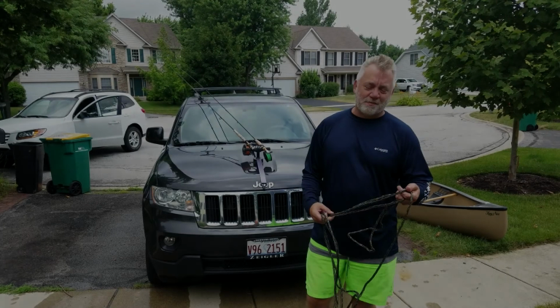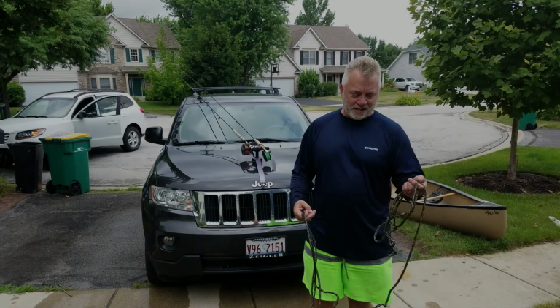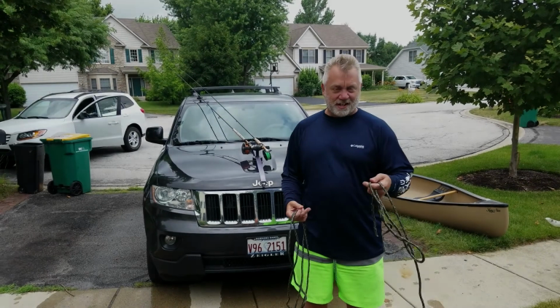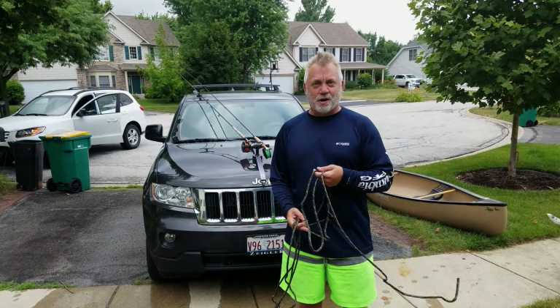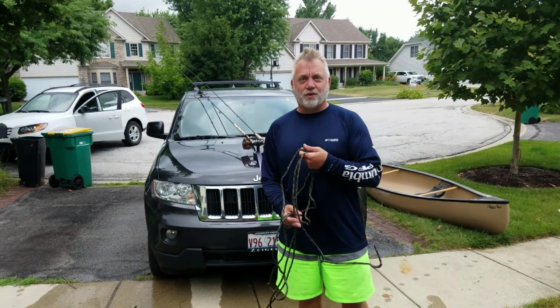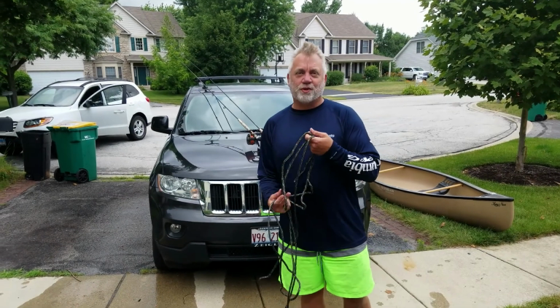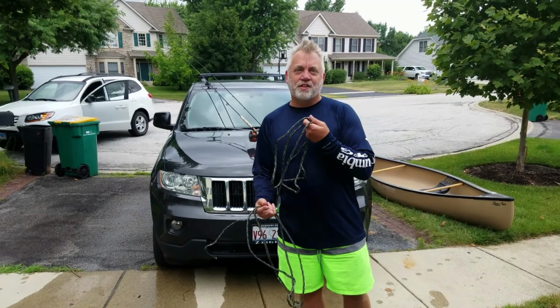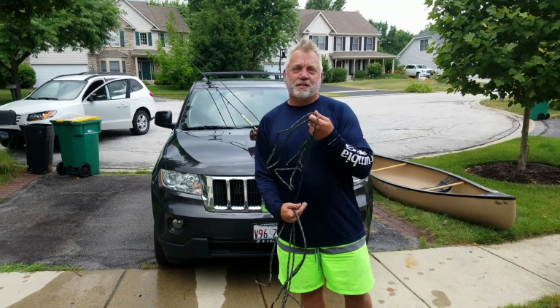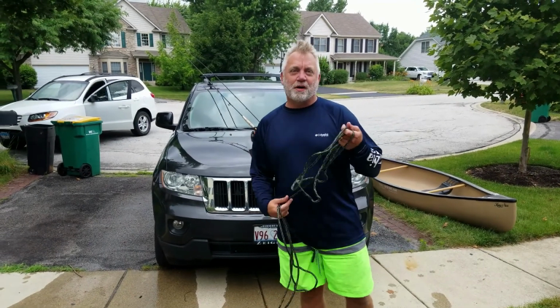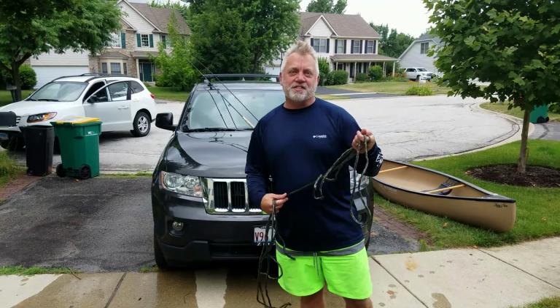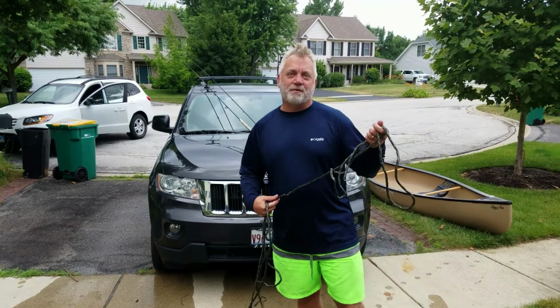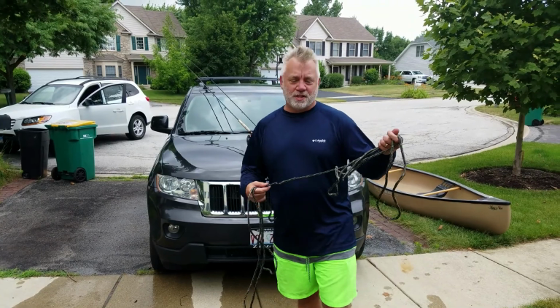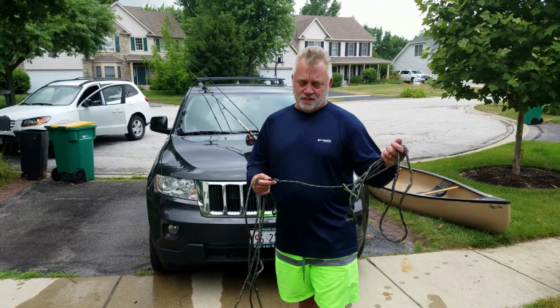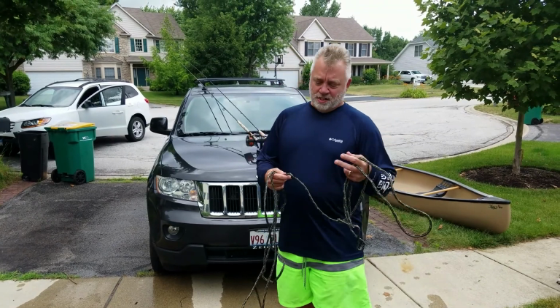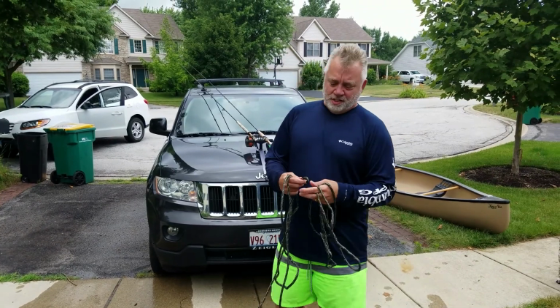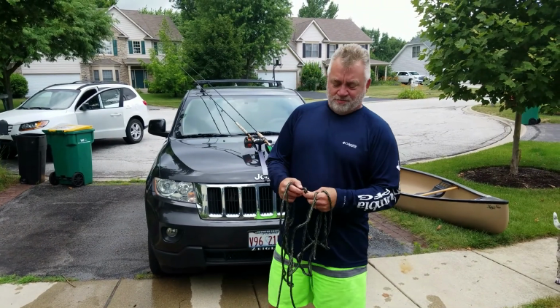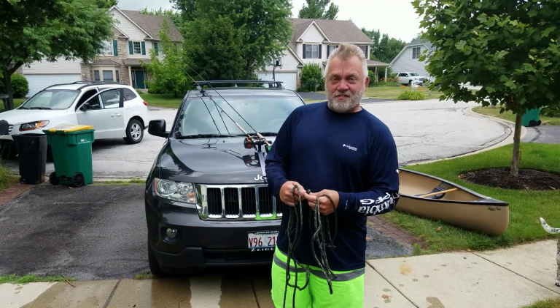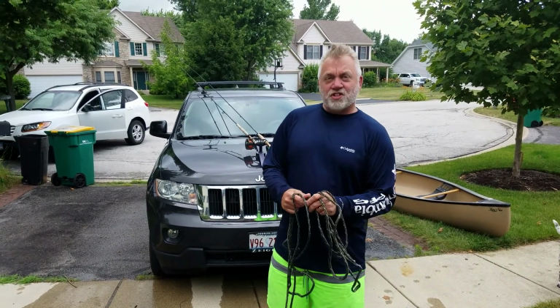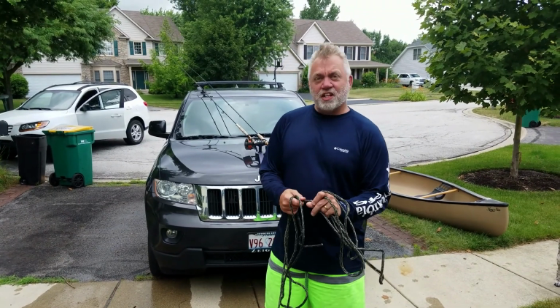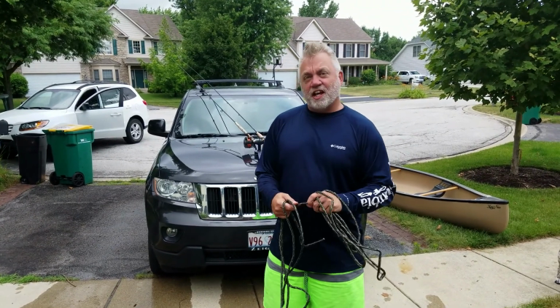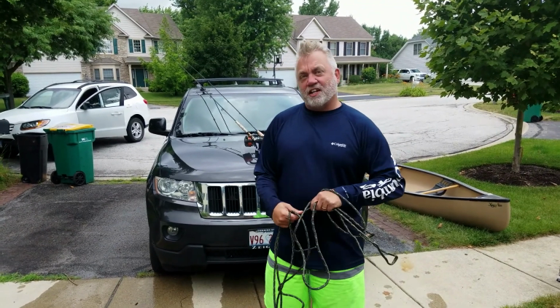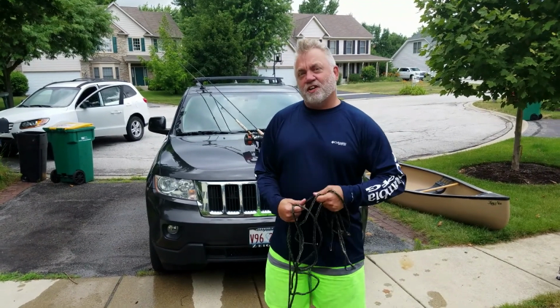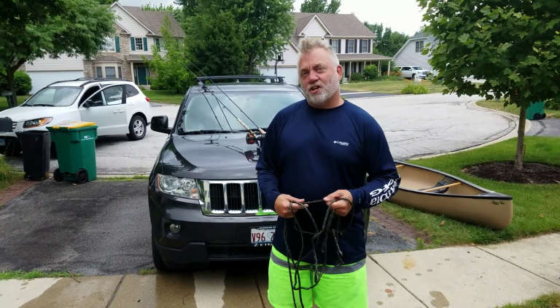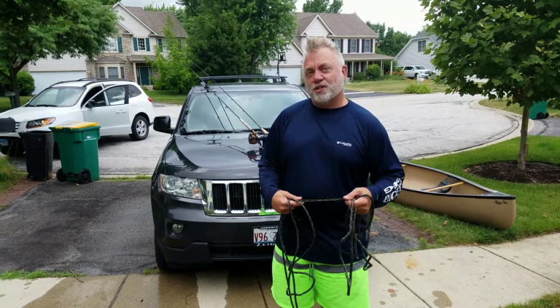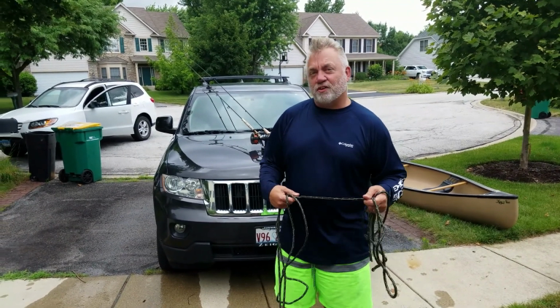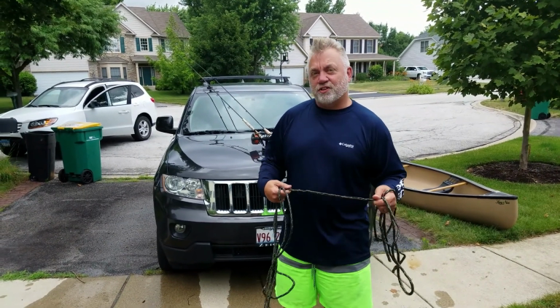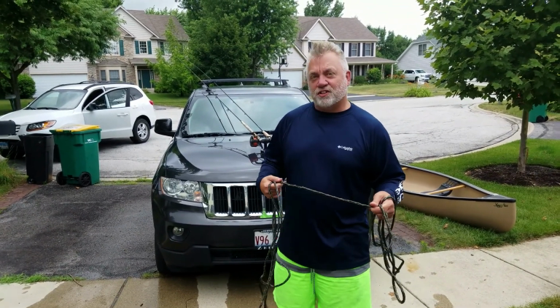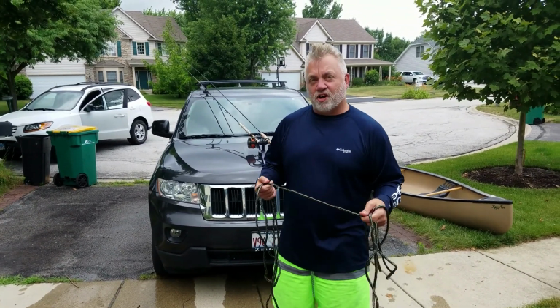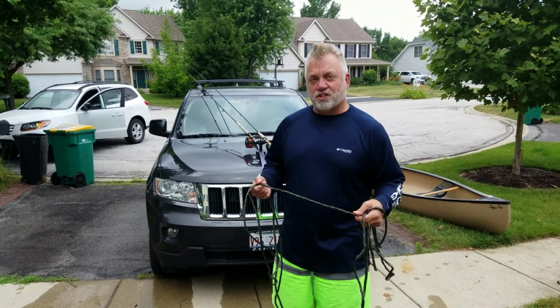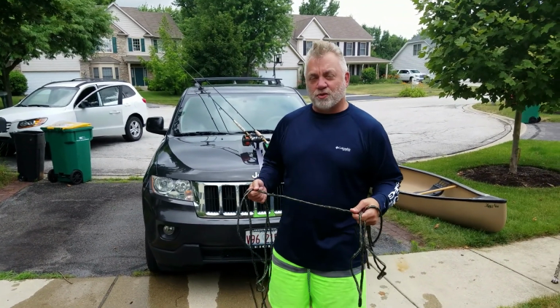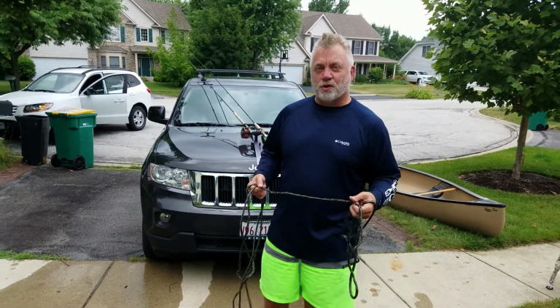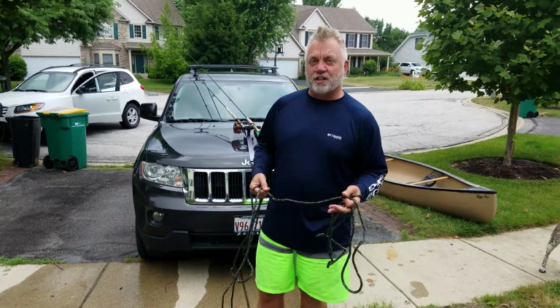This is Mark Vogt with Pond Scum Fly Fishing and Archery Outfitters at Large in North Aurora, Illinois.